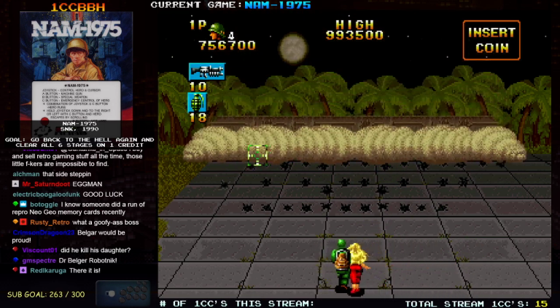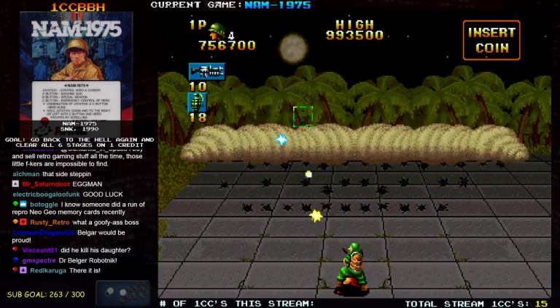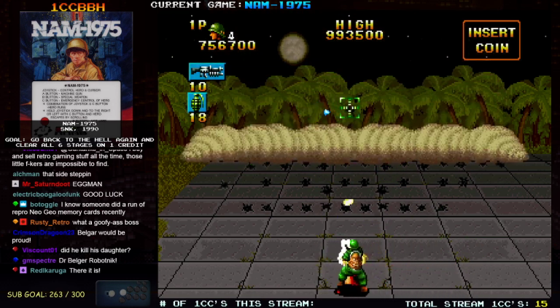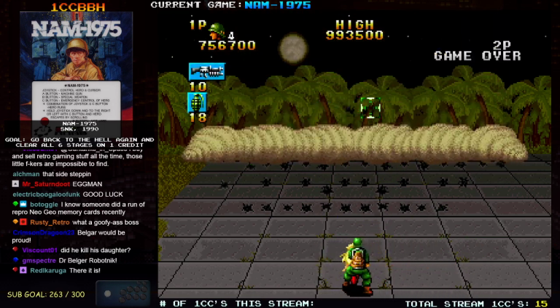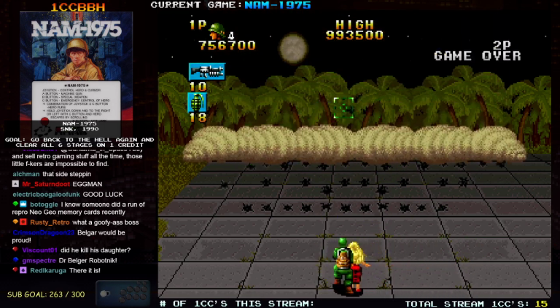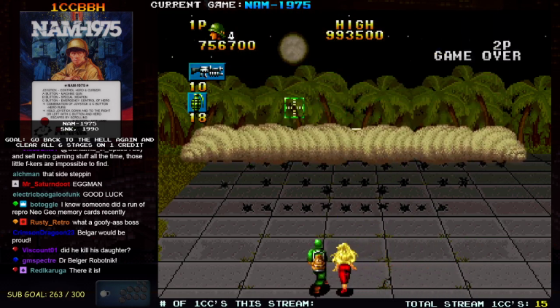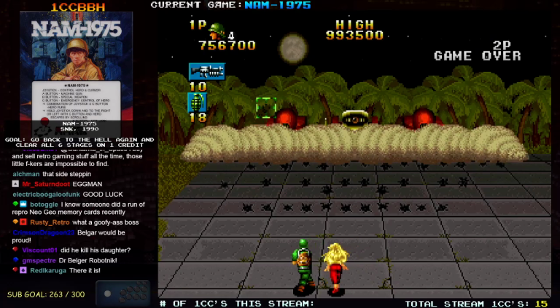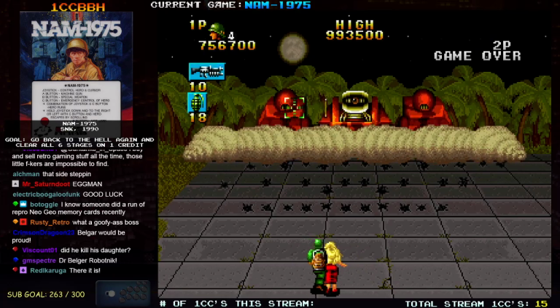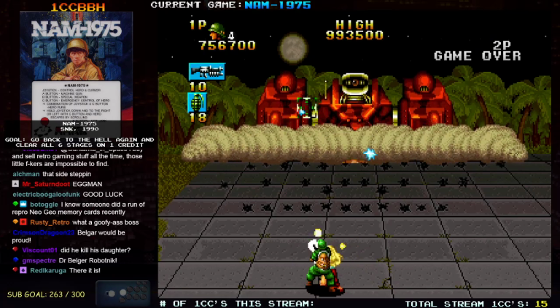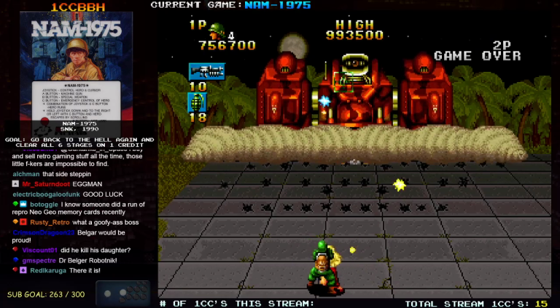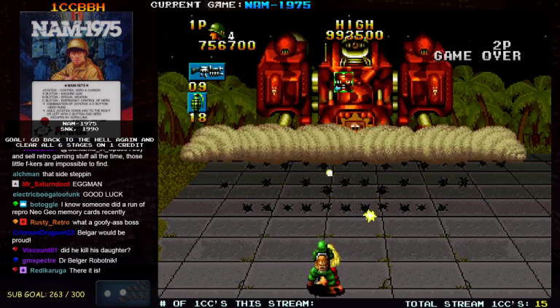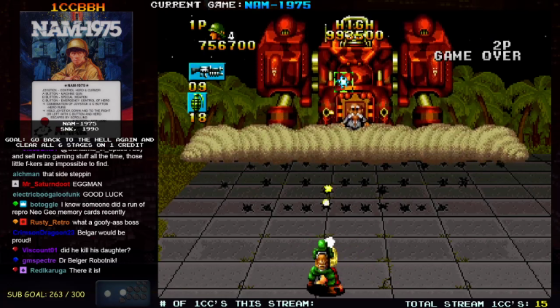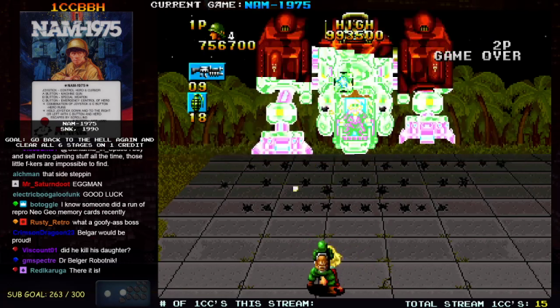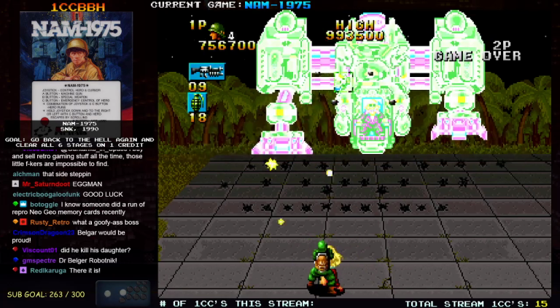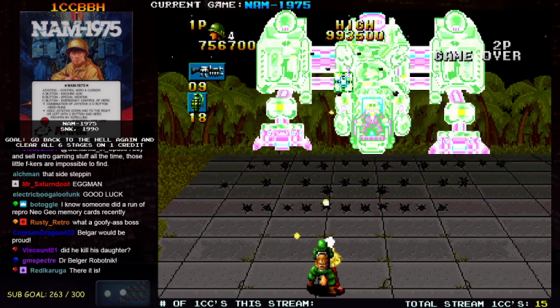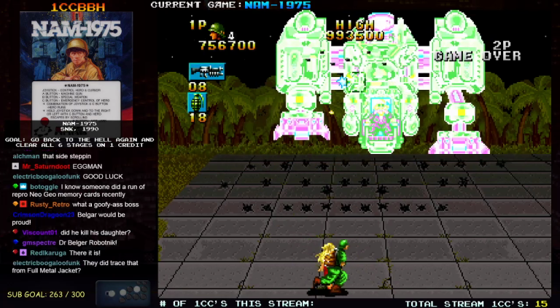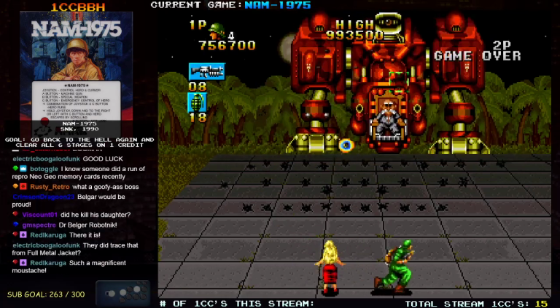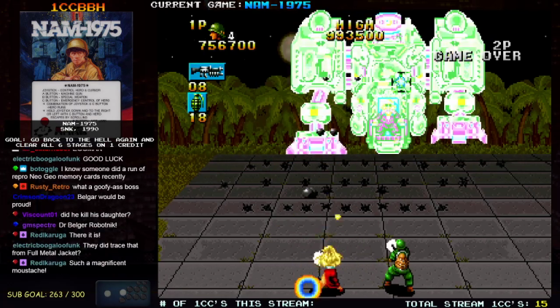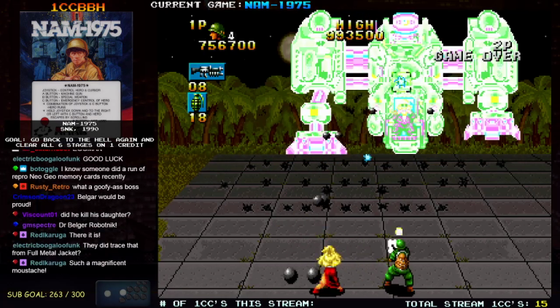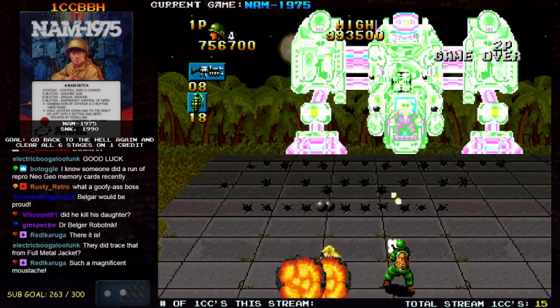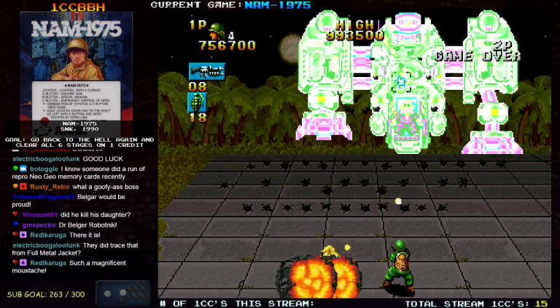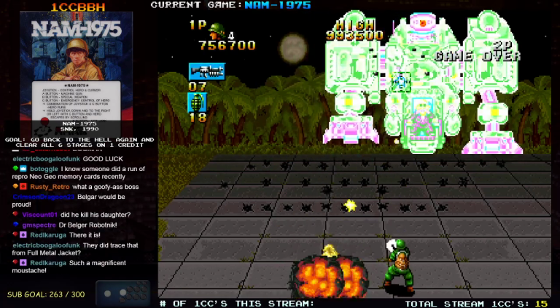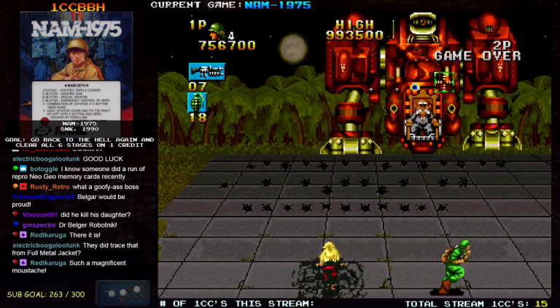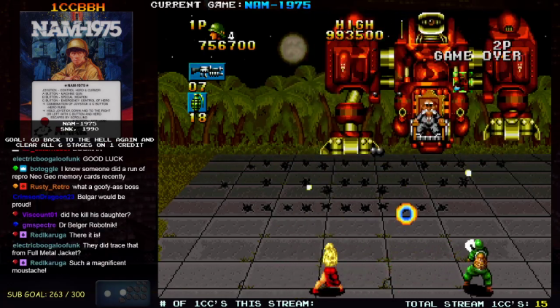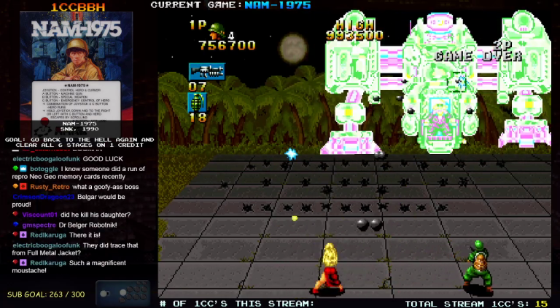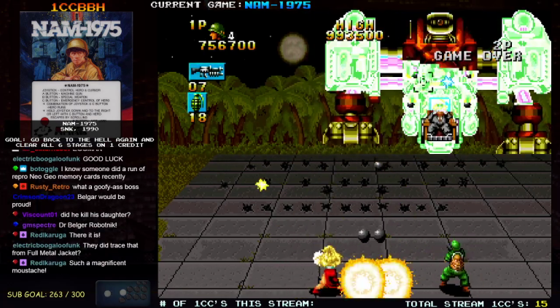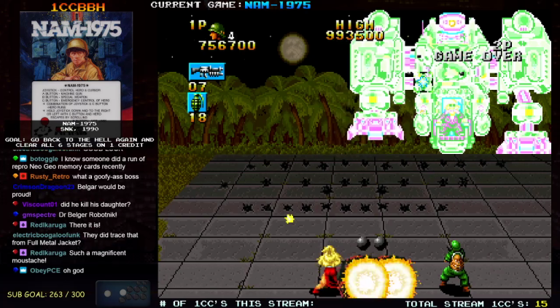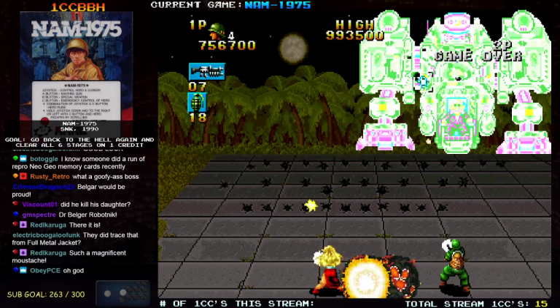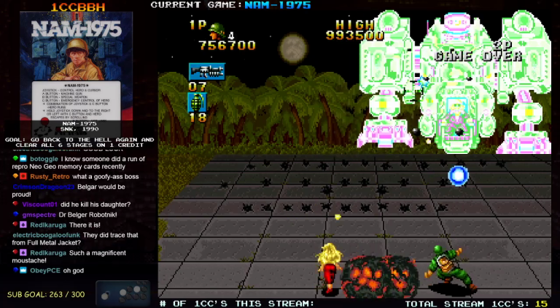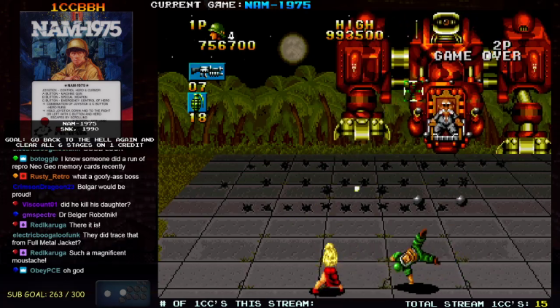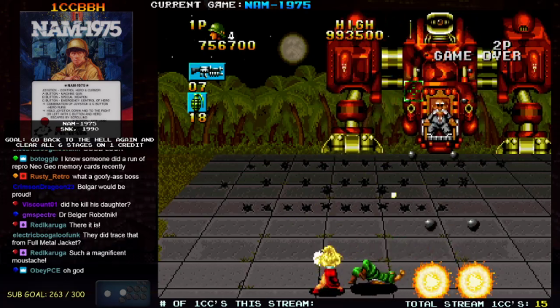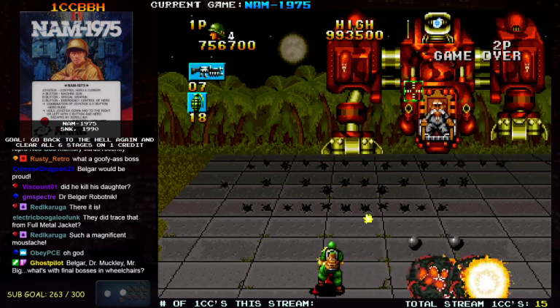Insert coin — game over. So it's firing cannonballs and it fires another shot that you just have to sidestep.